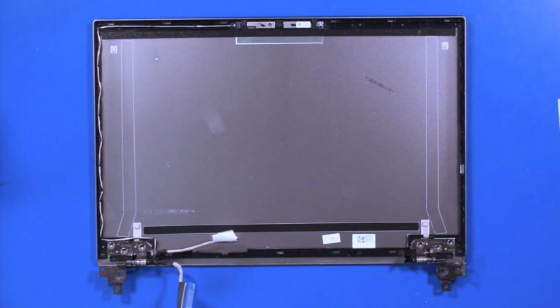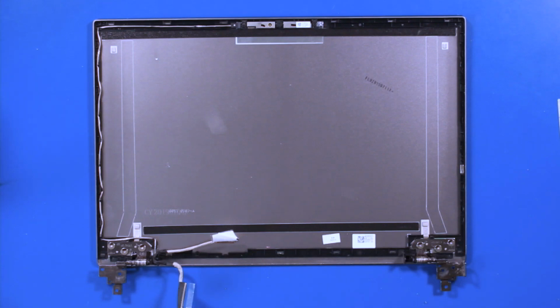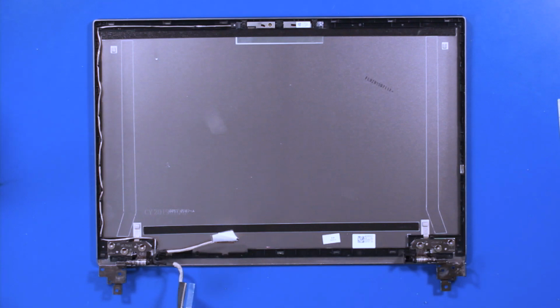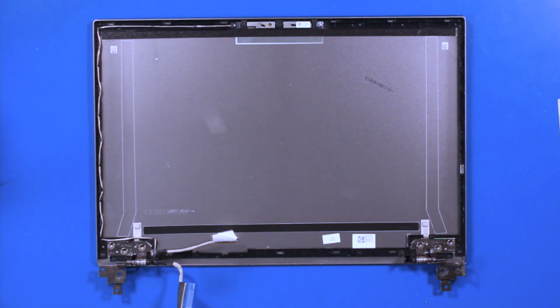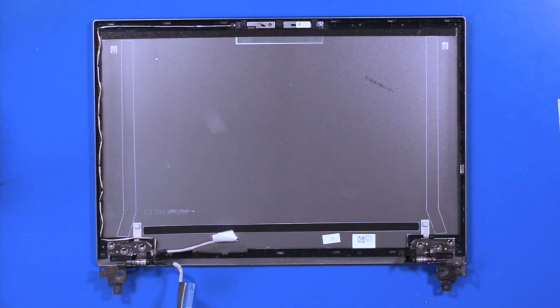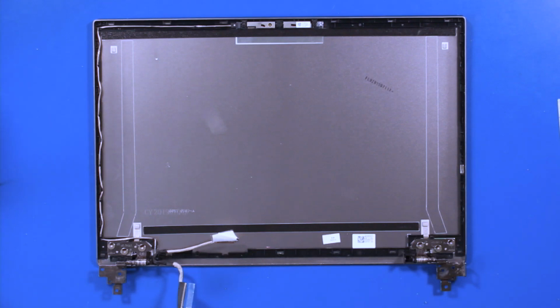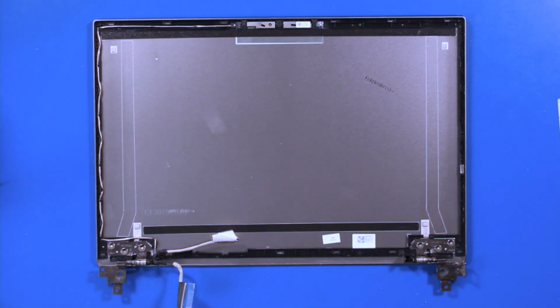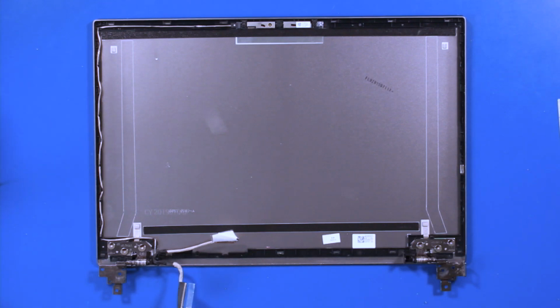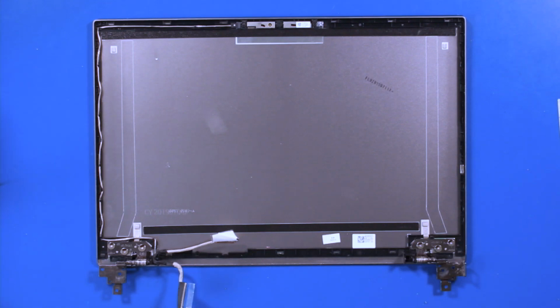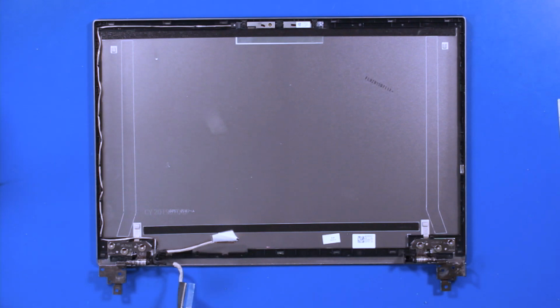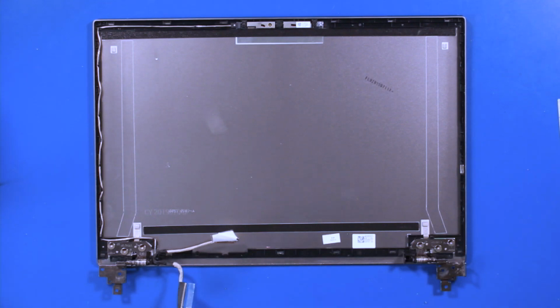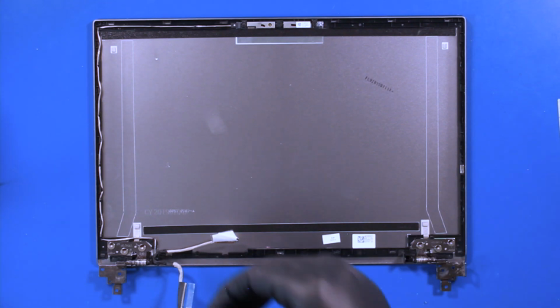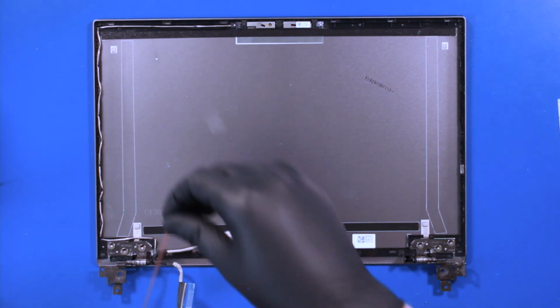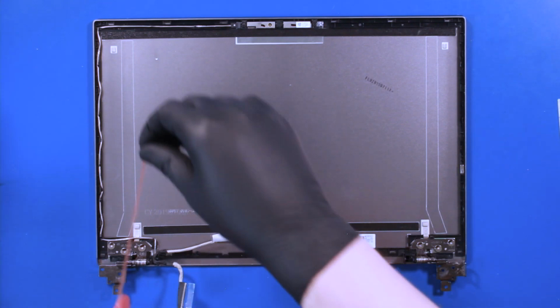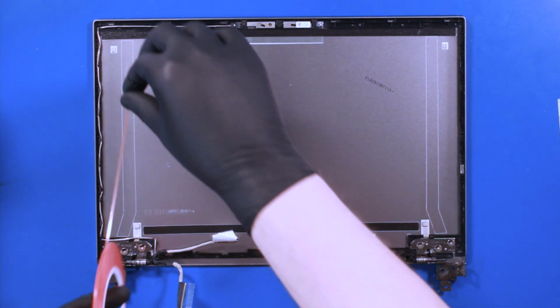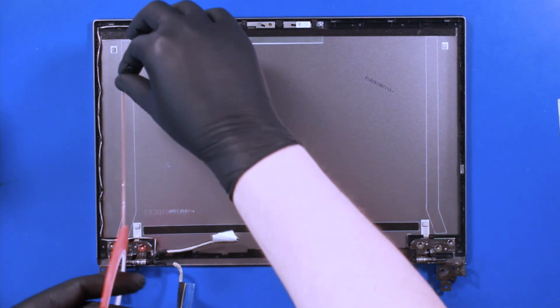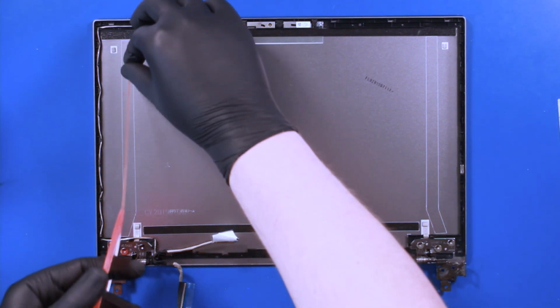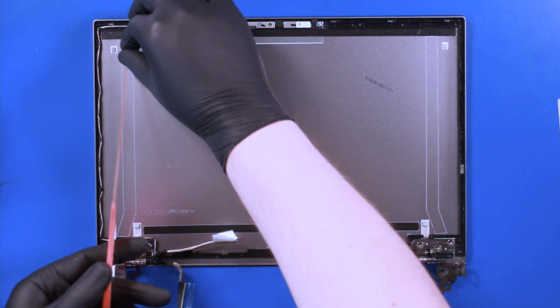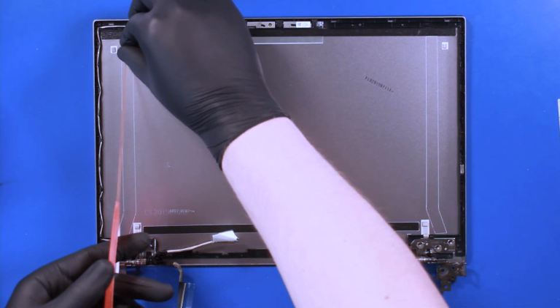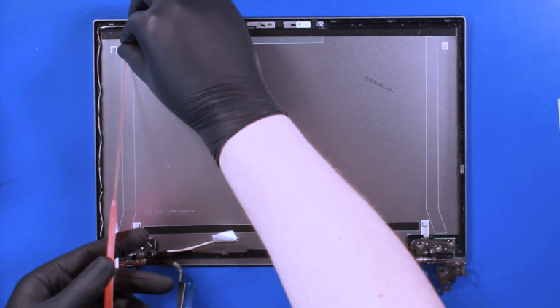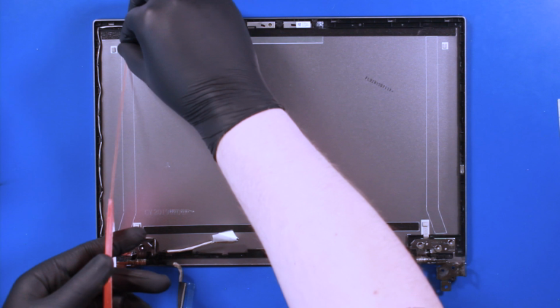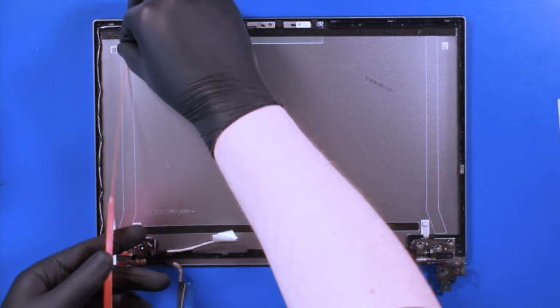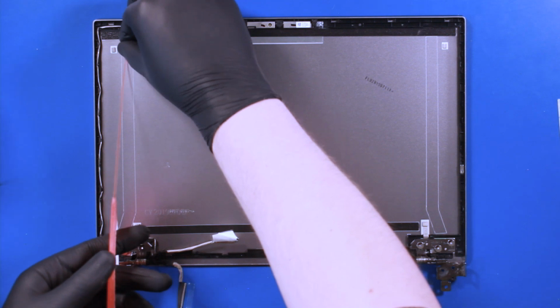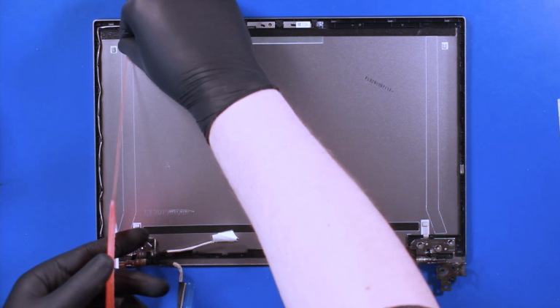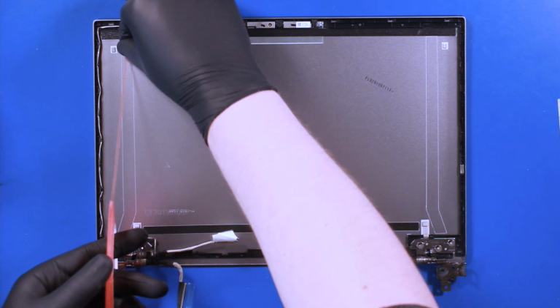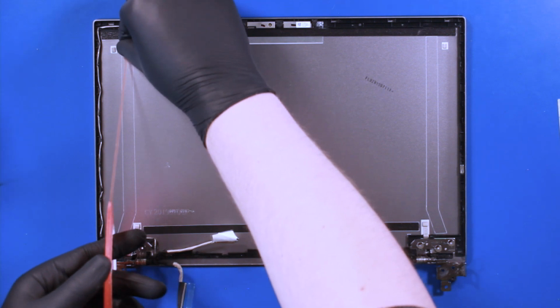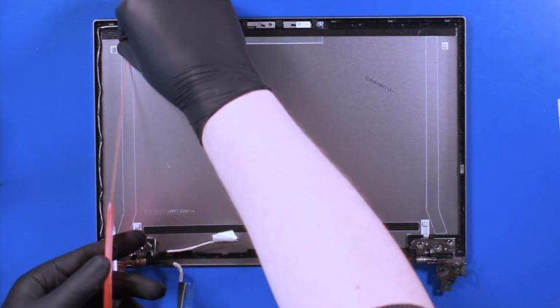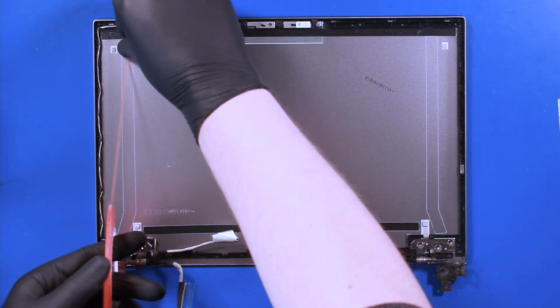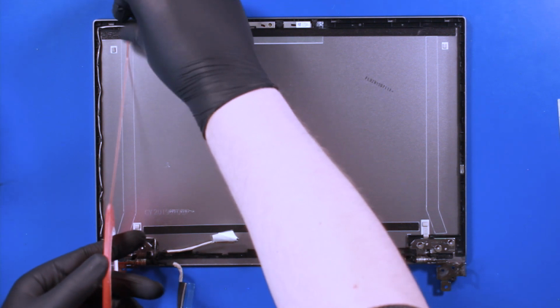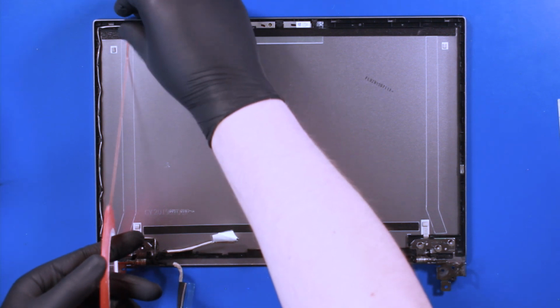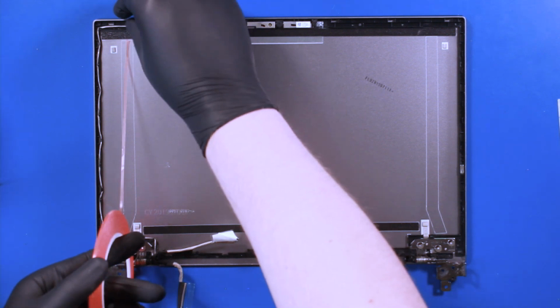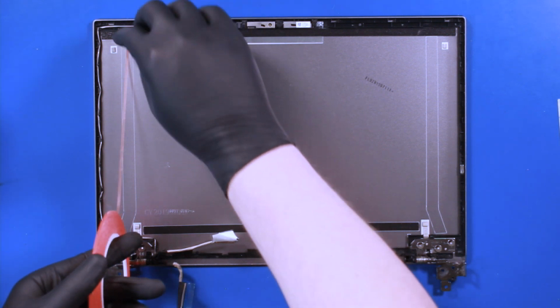To replace the screen, first apply two strips of double-sided adhesive tape as shown.